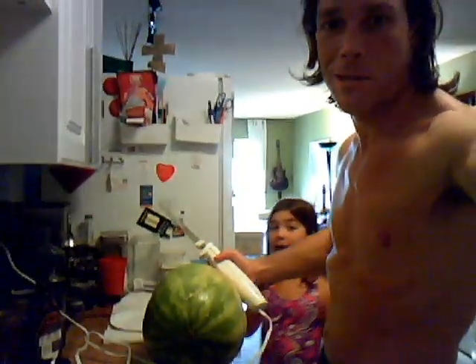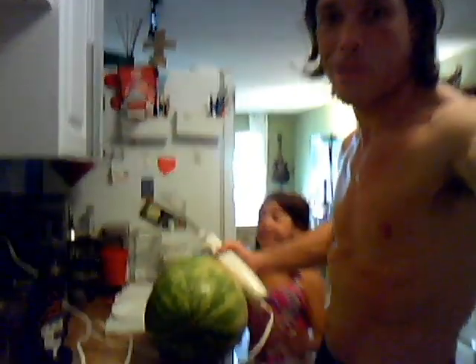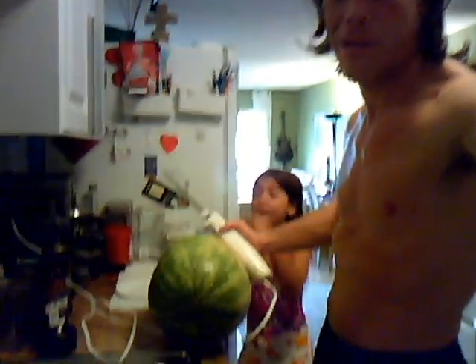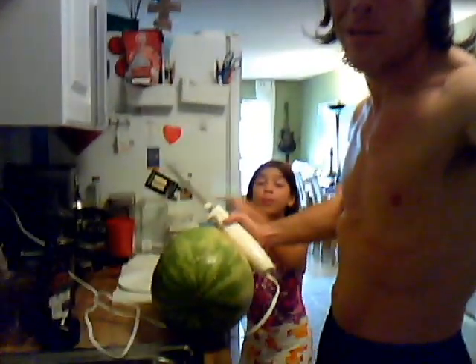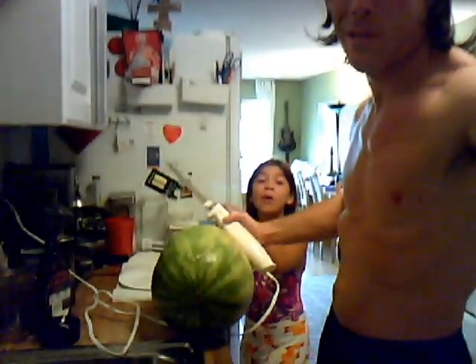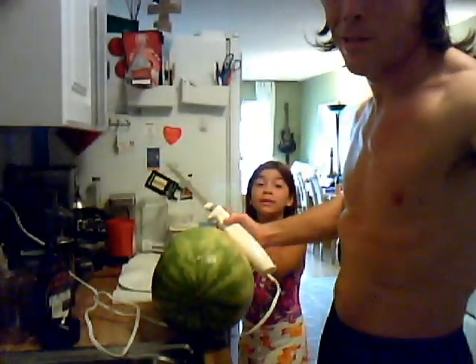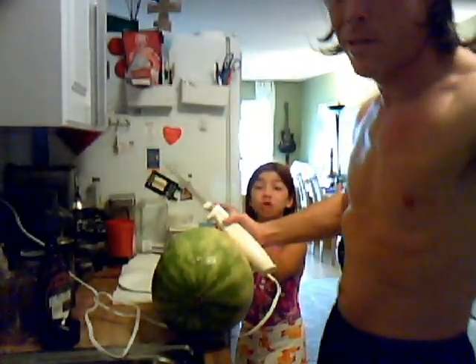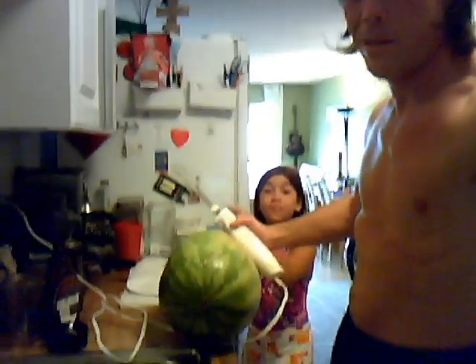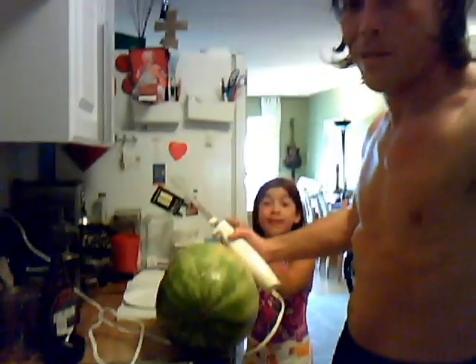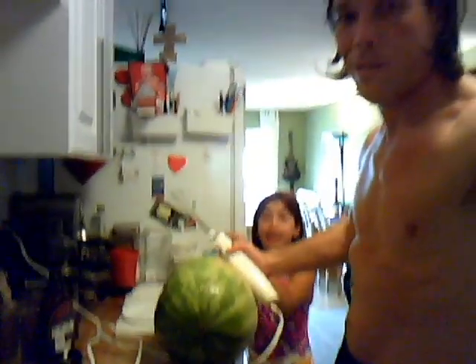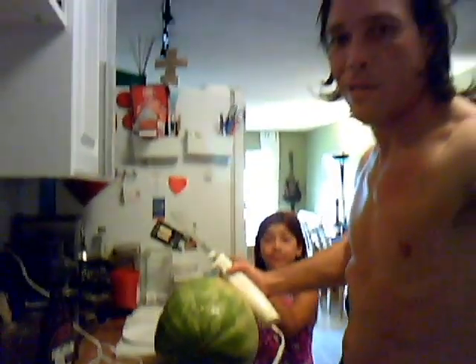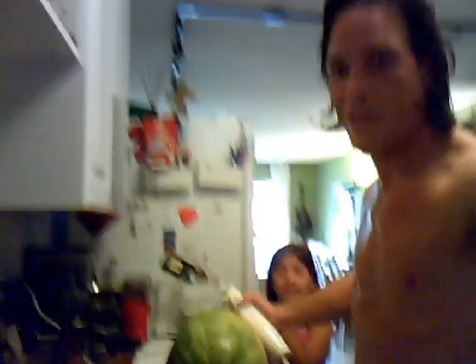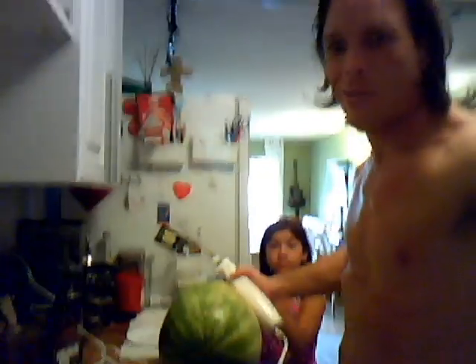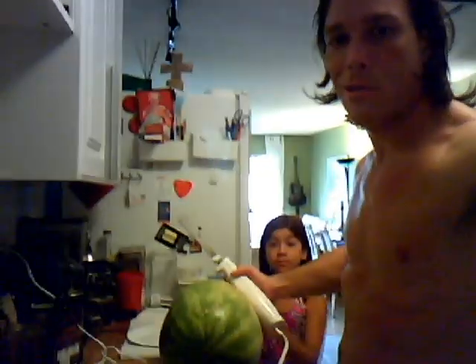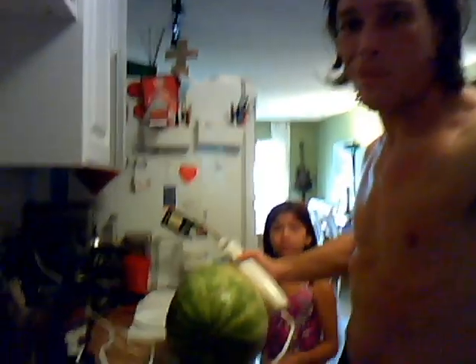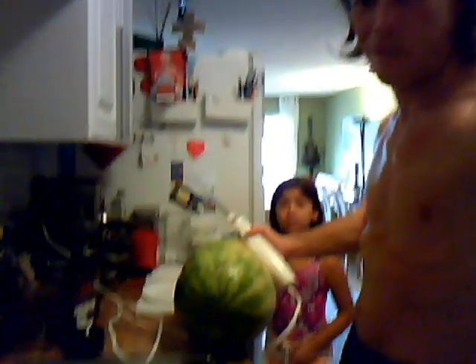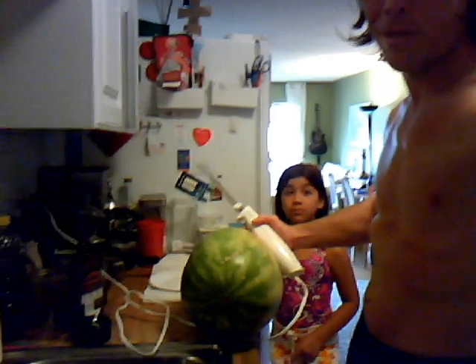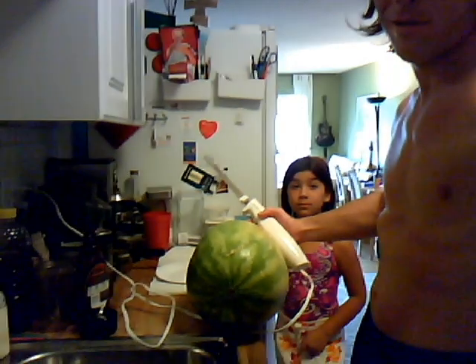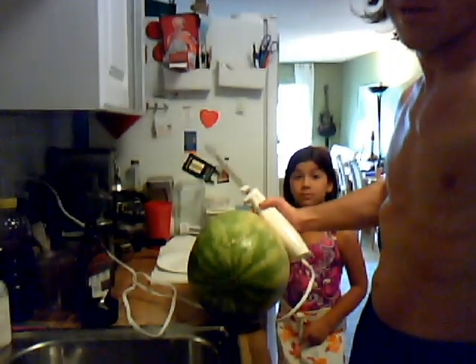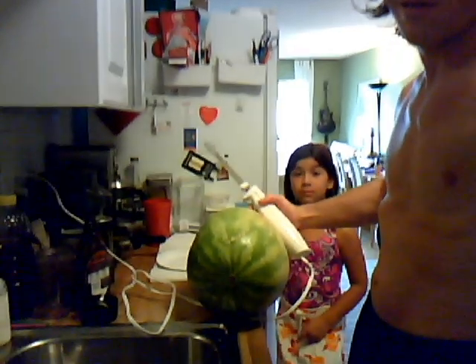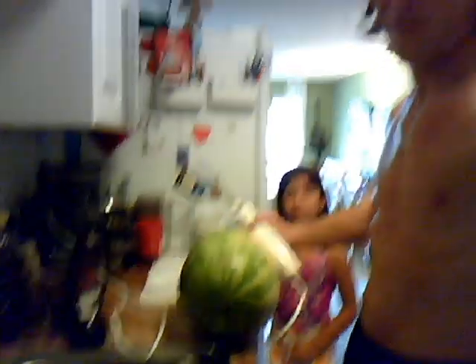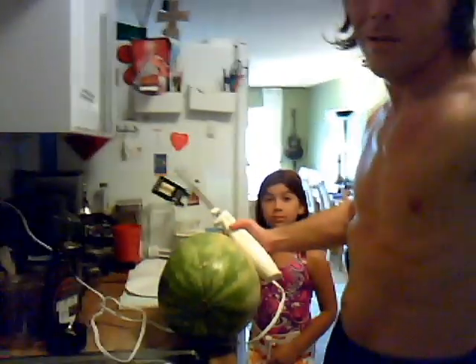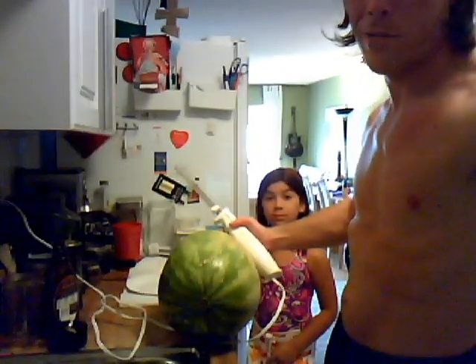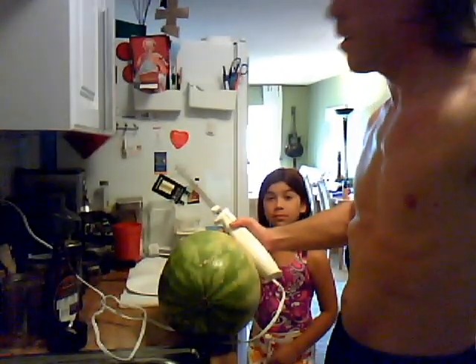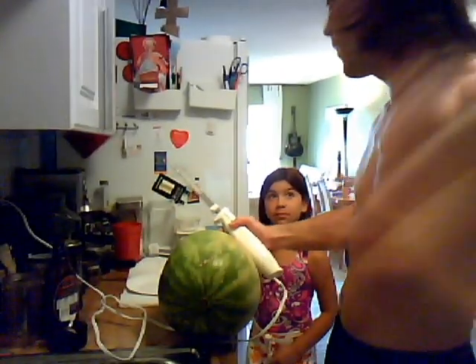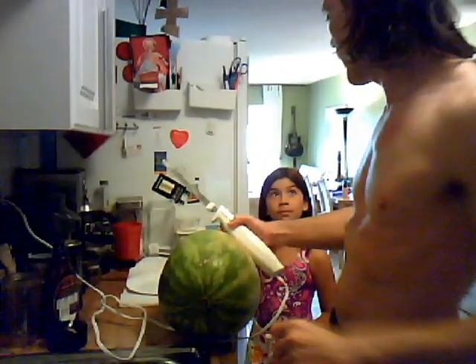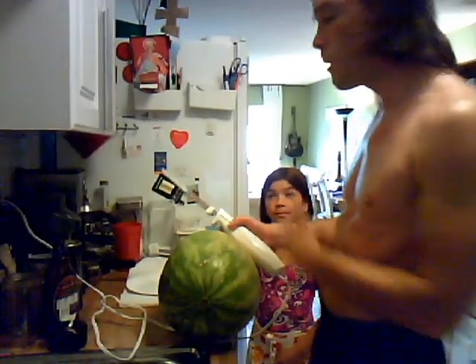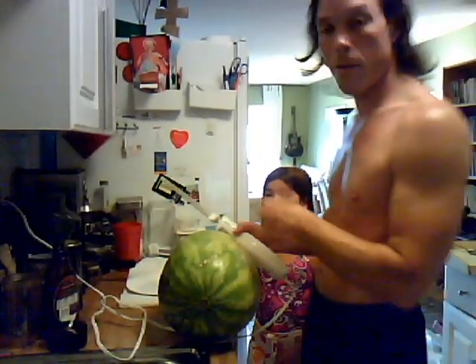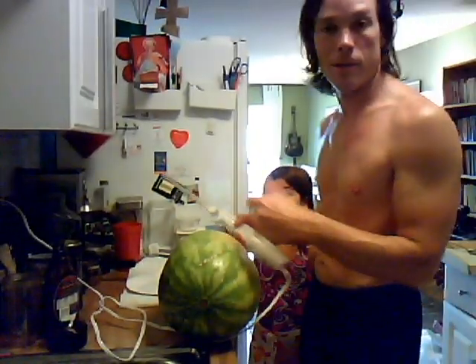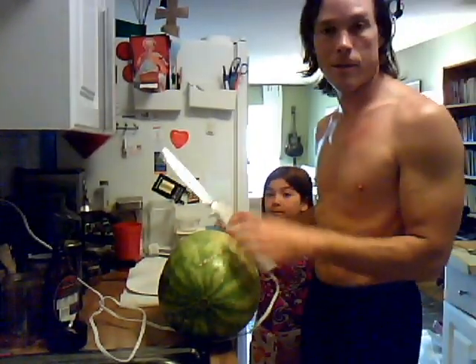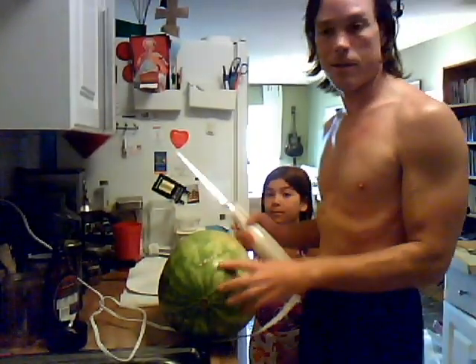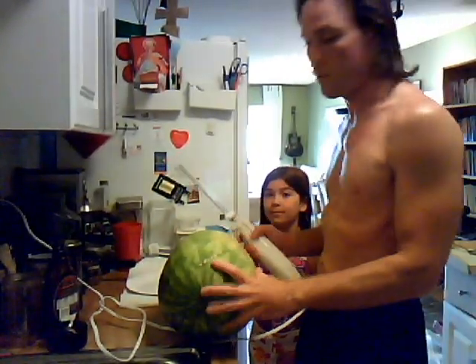And never play with sharp knives. That's right. This is my lovely assistant Jordan.